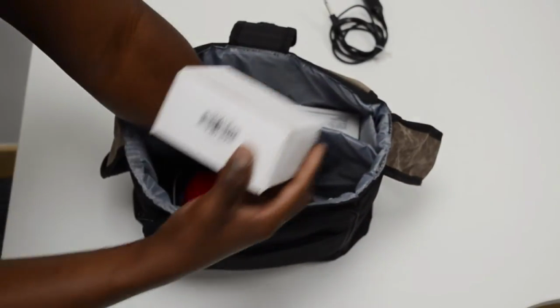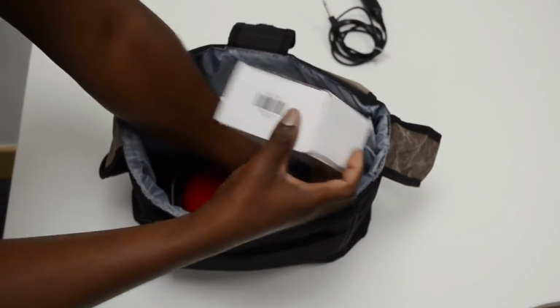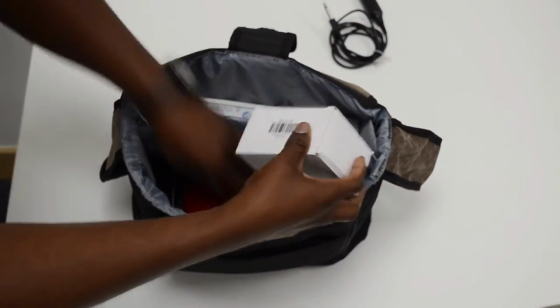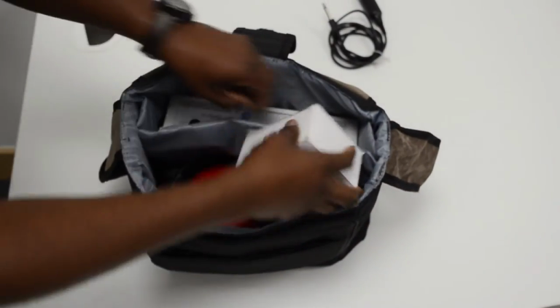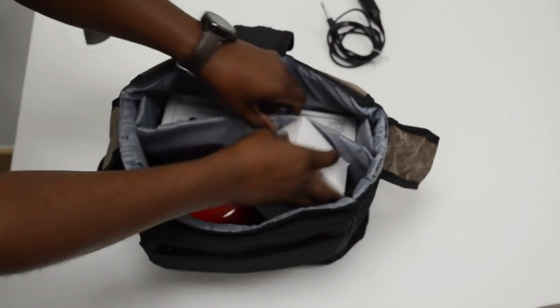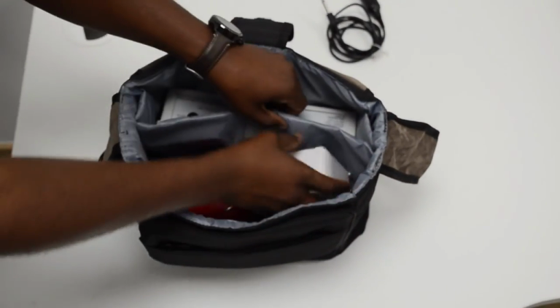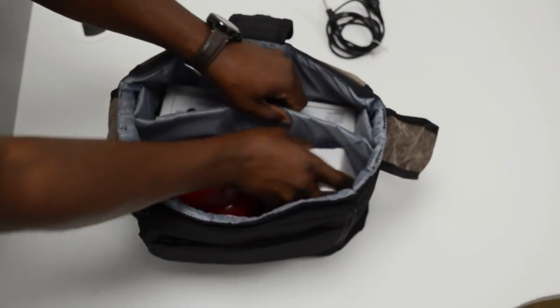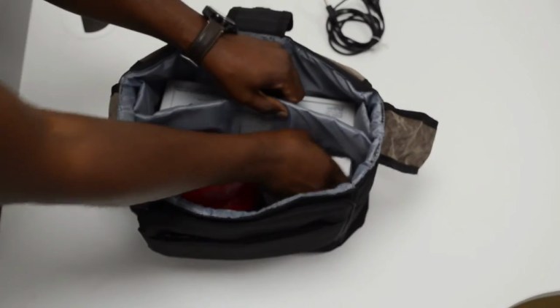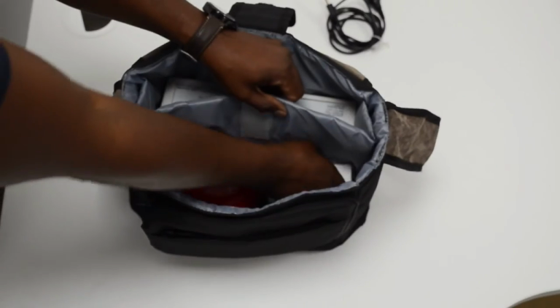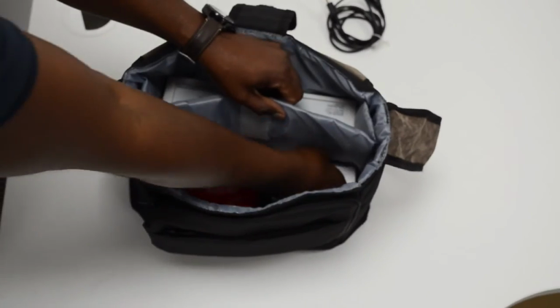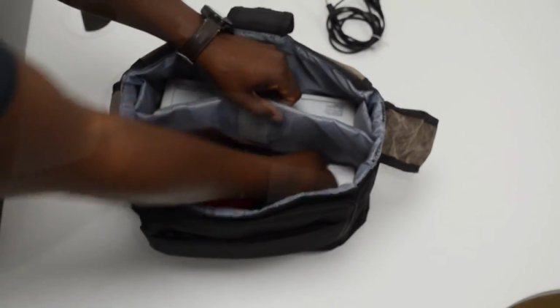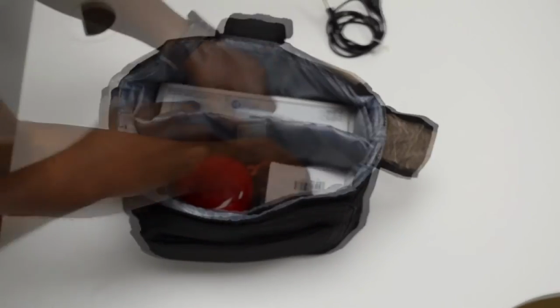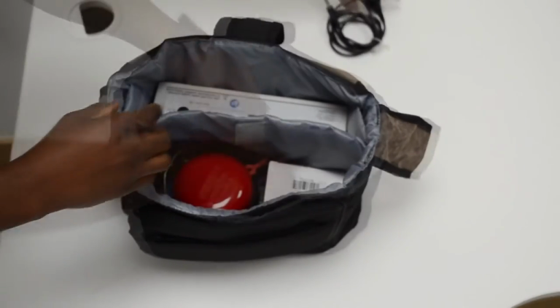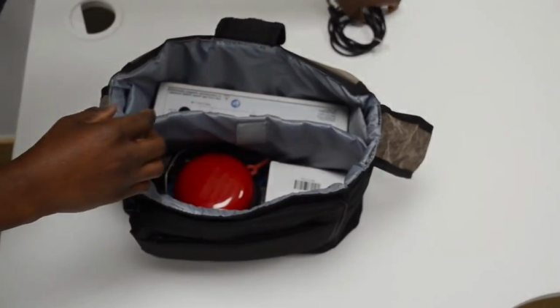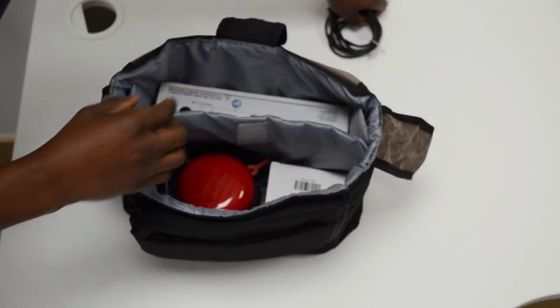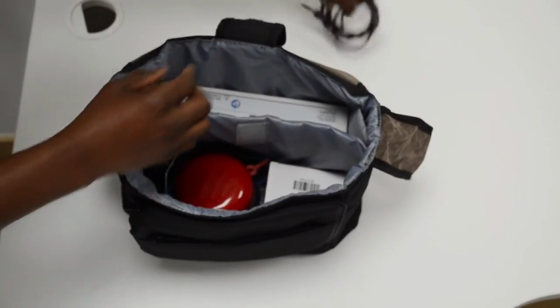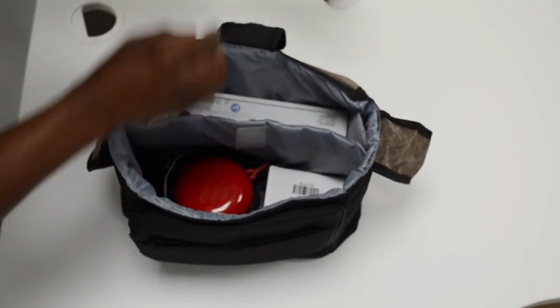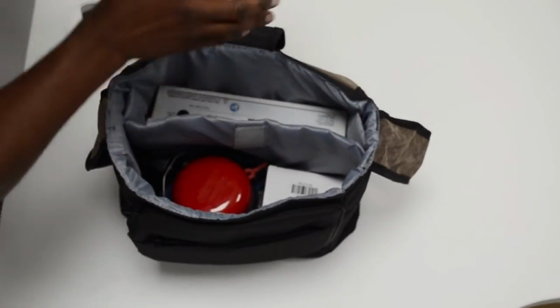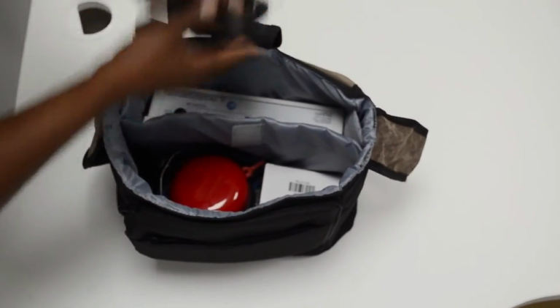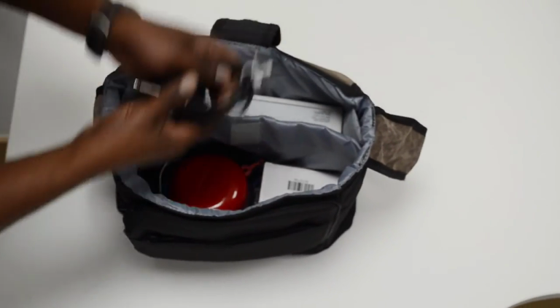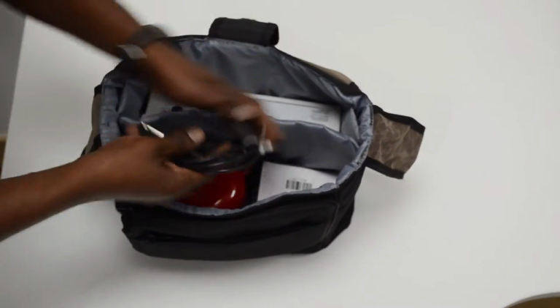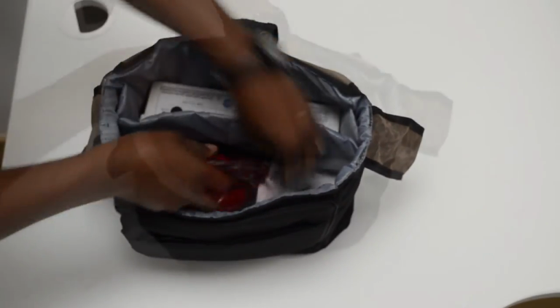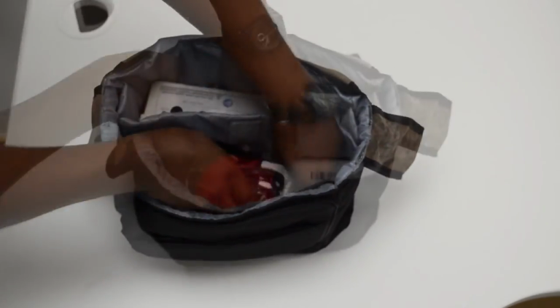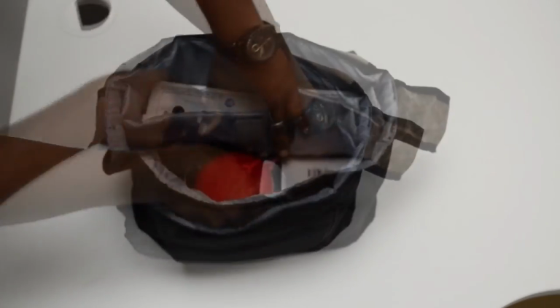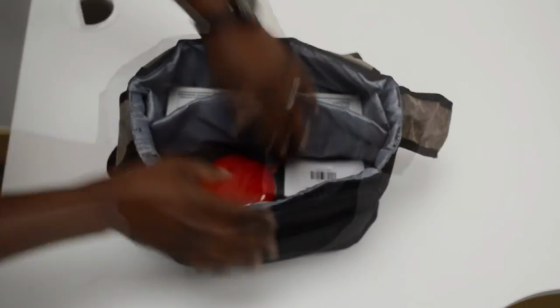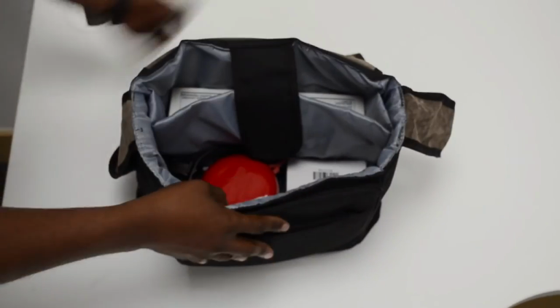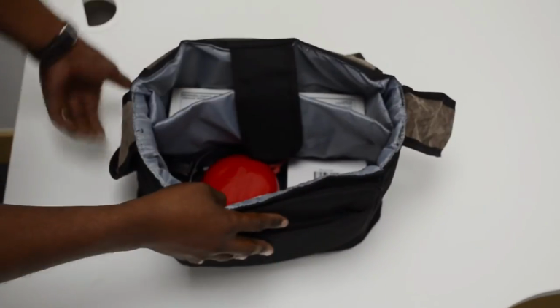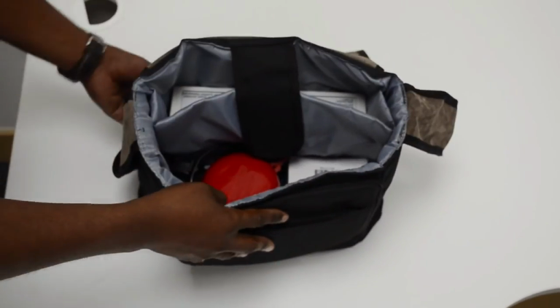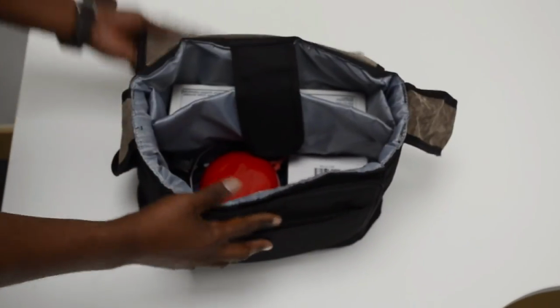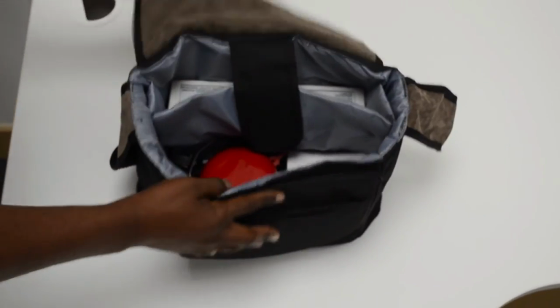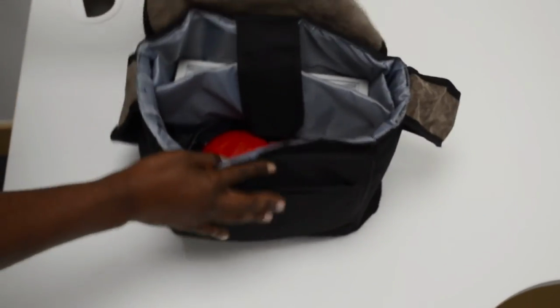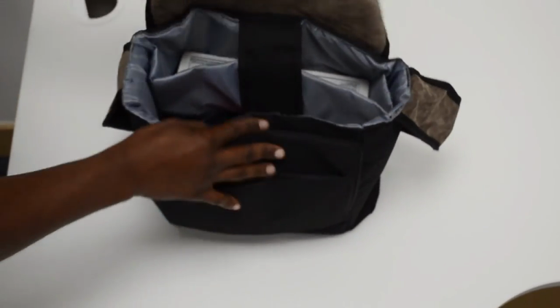Other leads and cables can be stored in the same way, and everything should fit into the carry case as presented here.